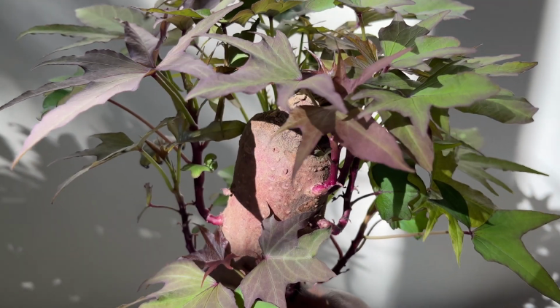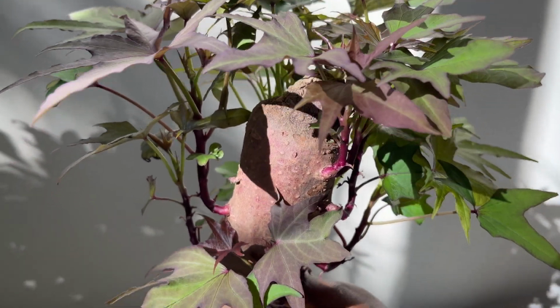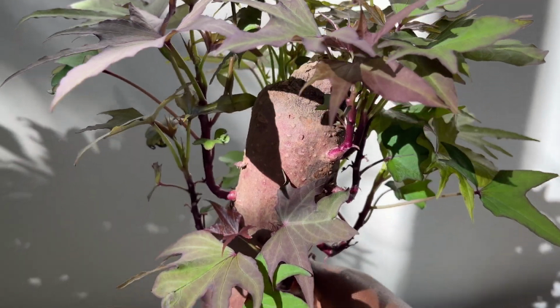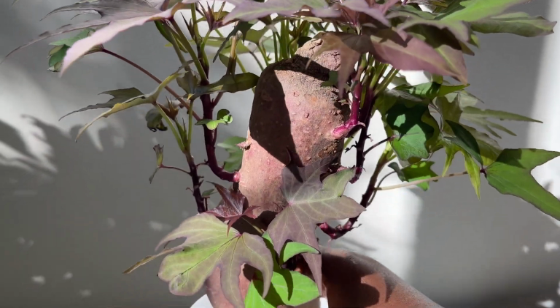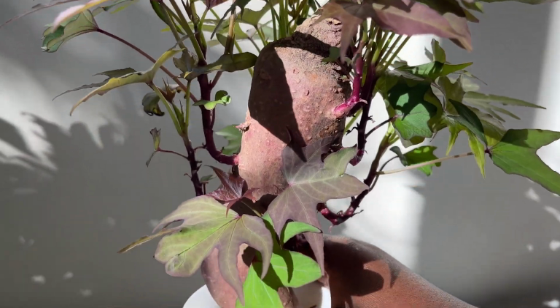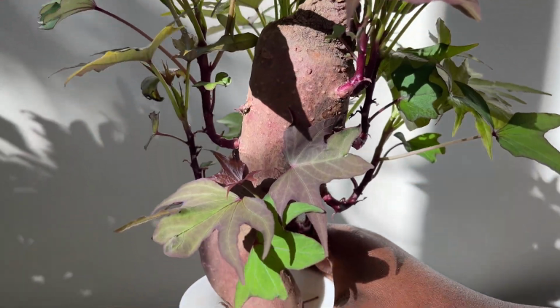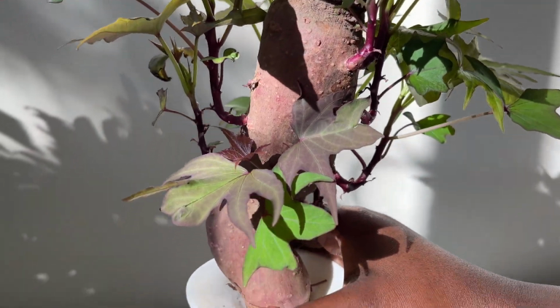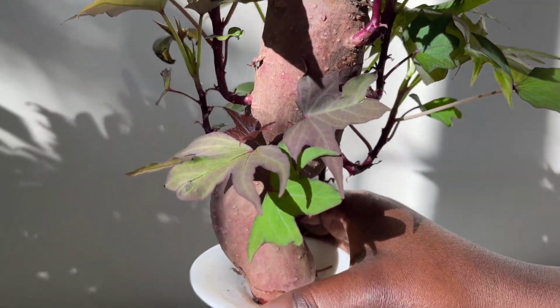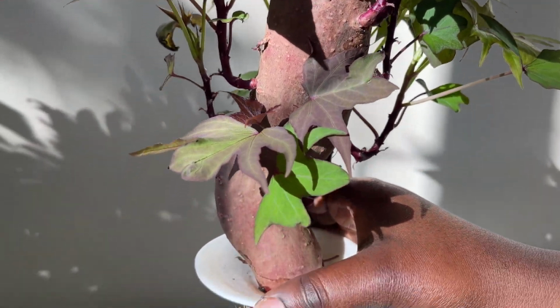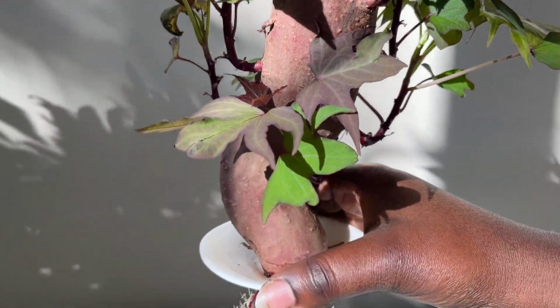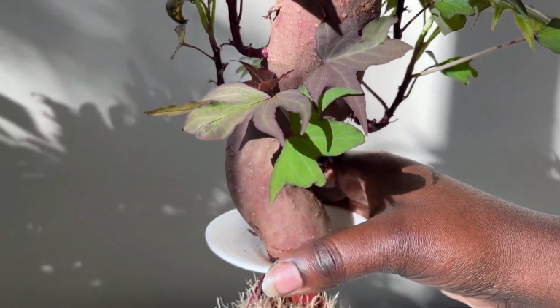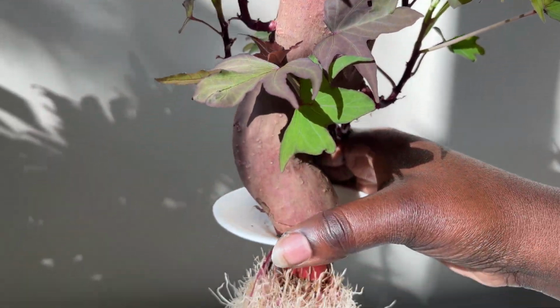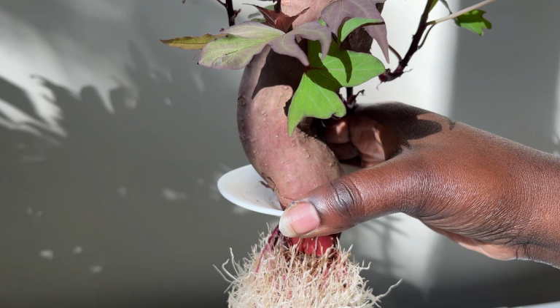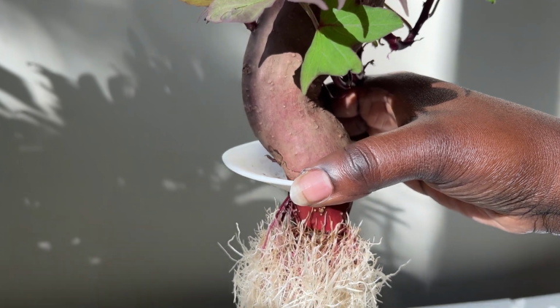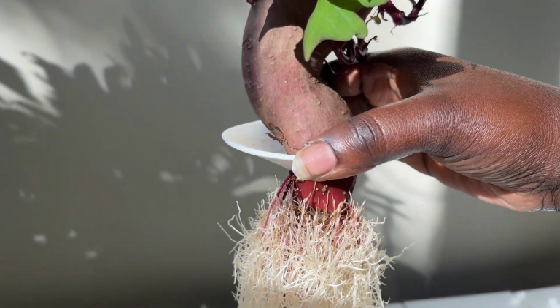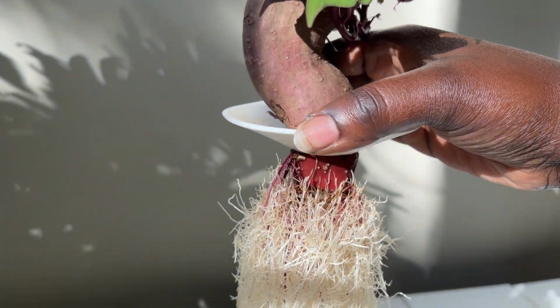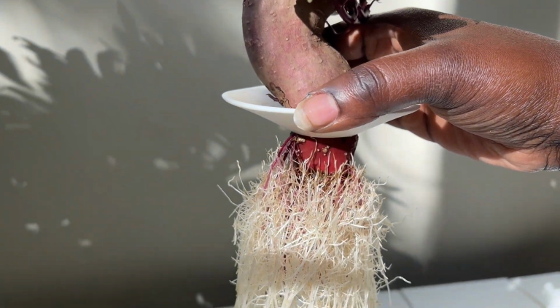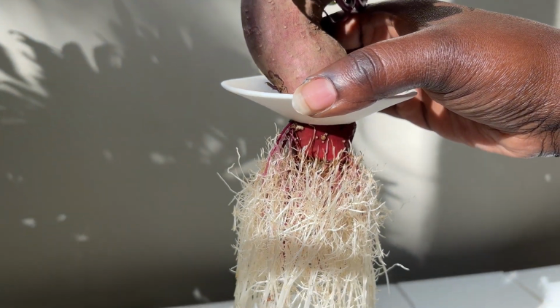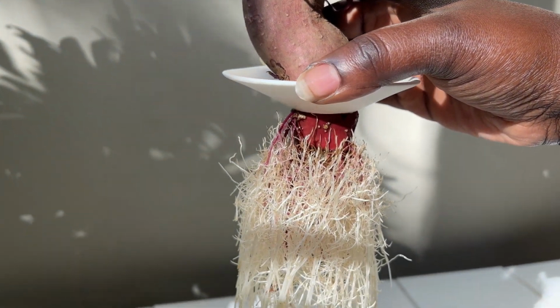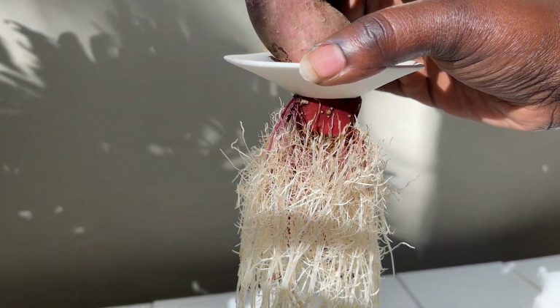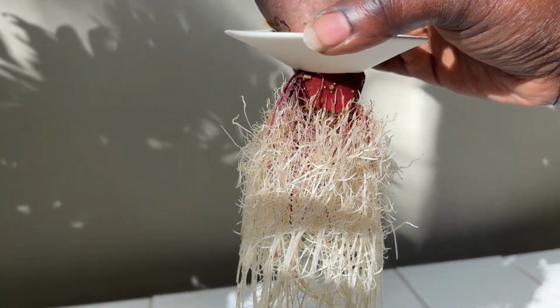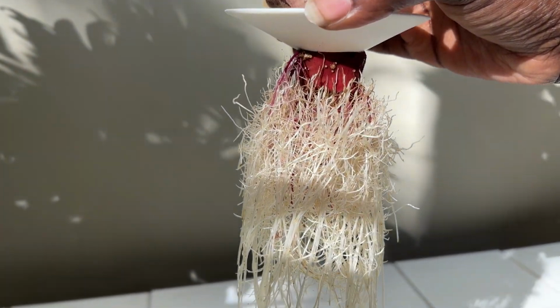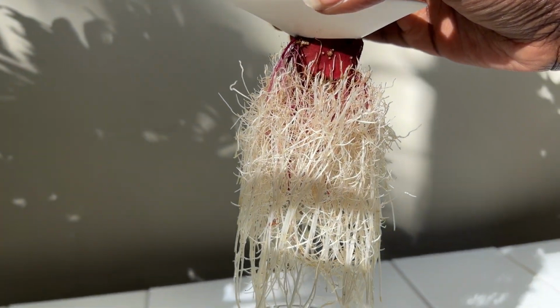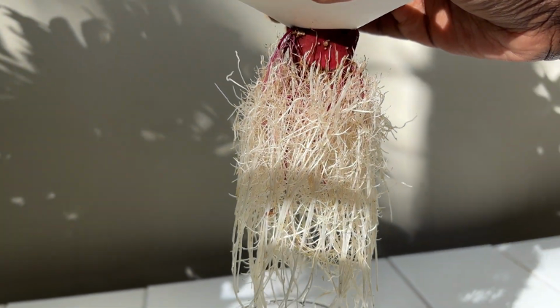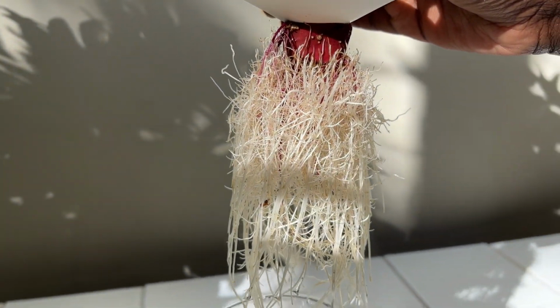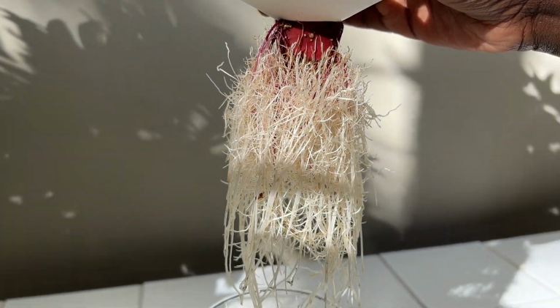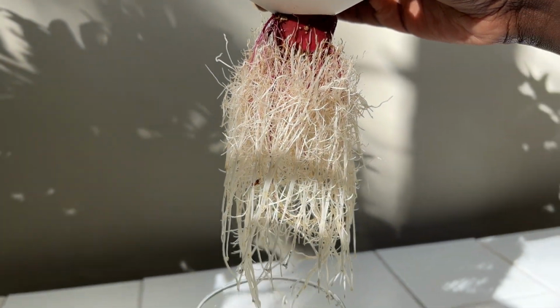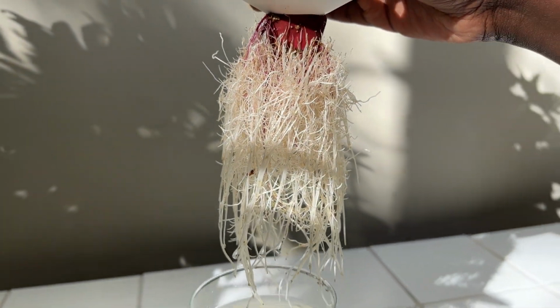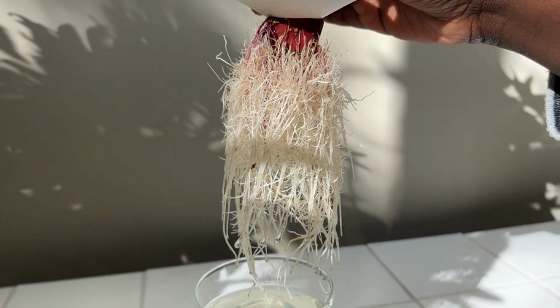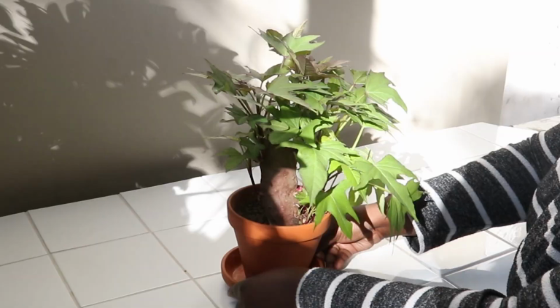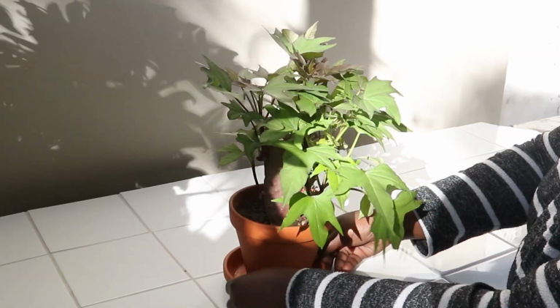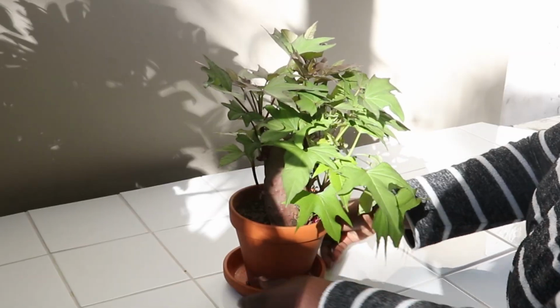When germinating in water, be sure to suspend the plant above the water to prevent the roots from rotting.